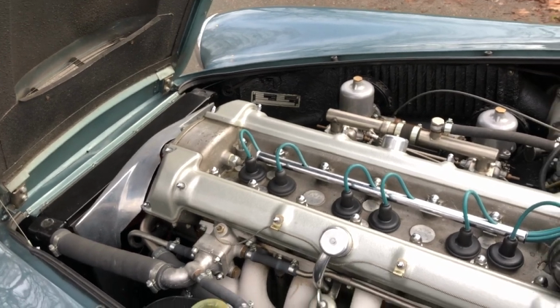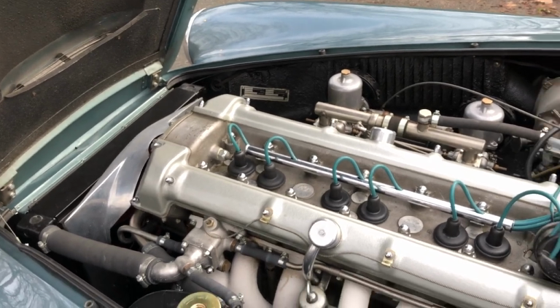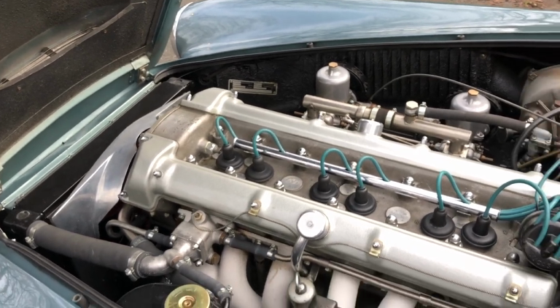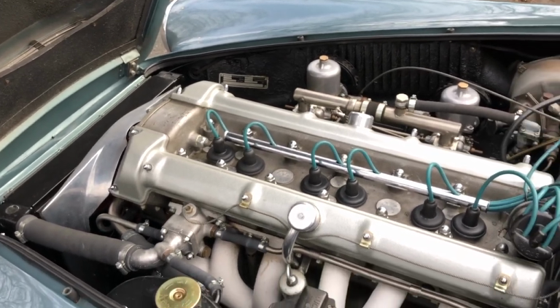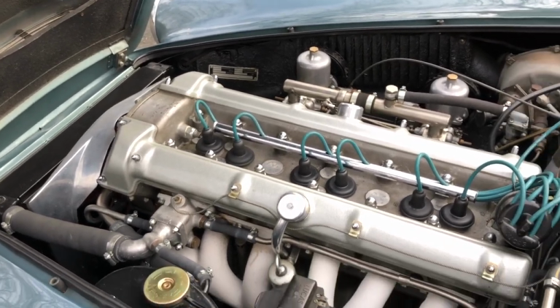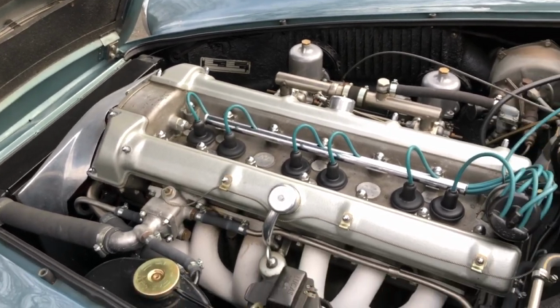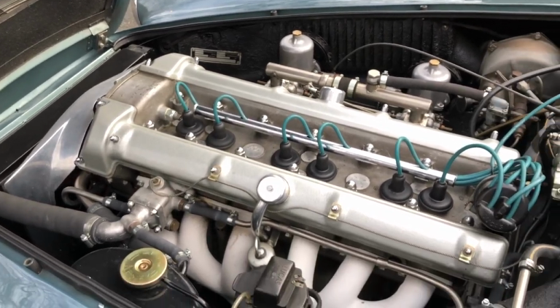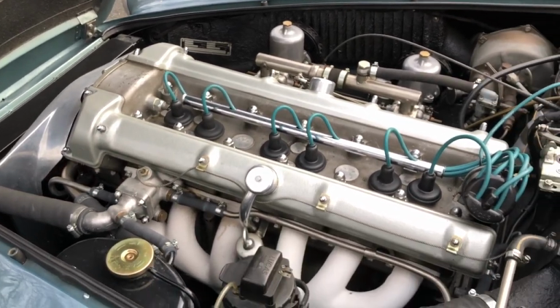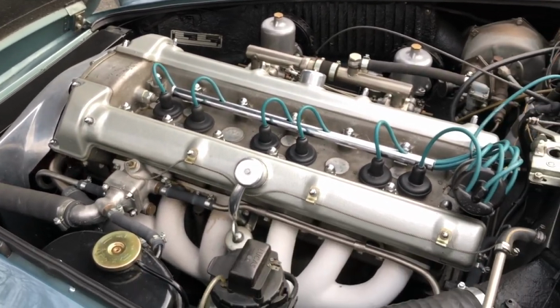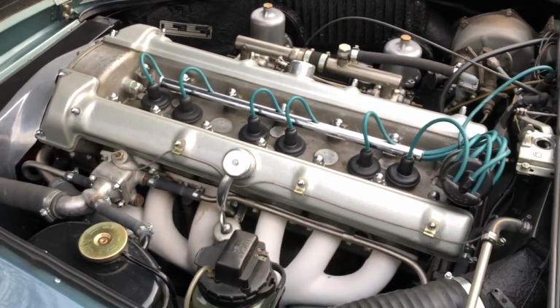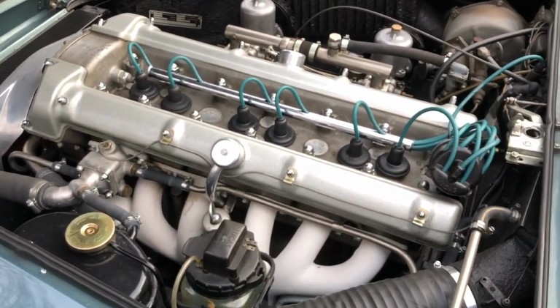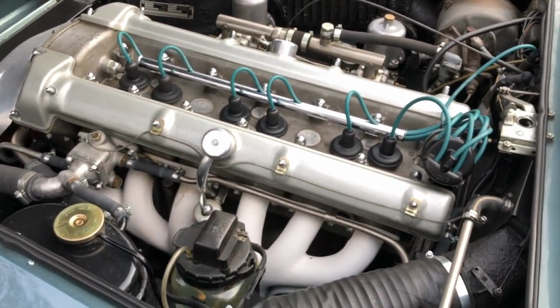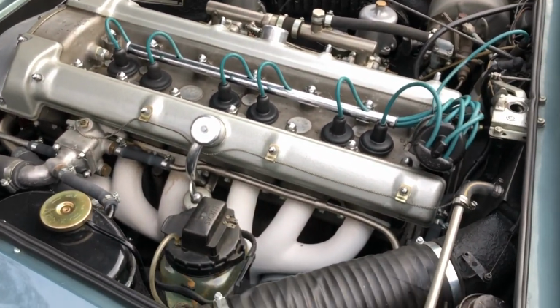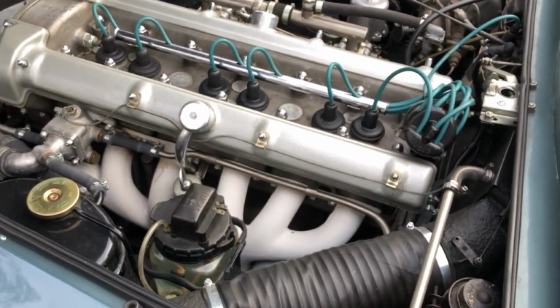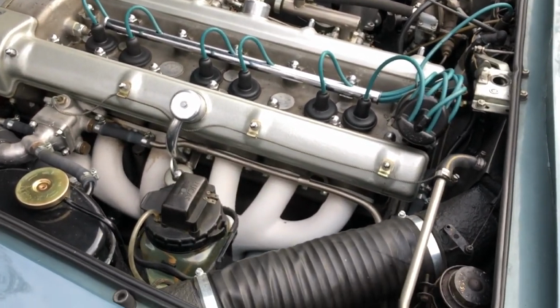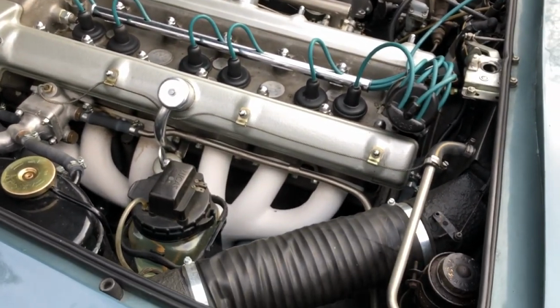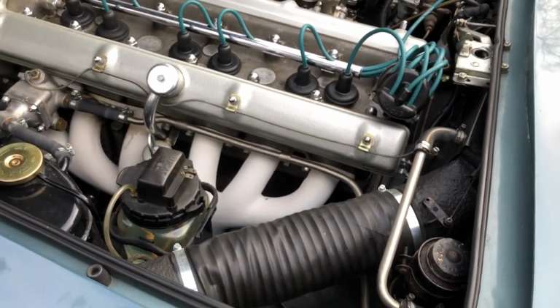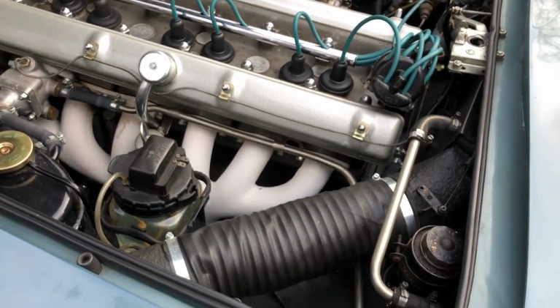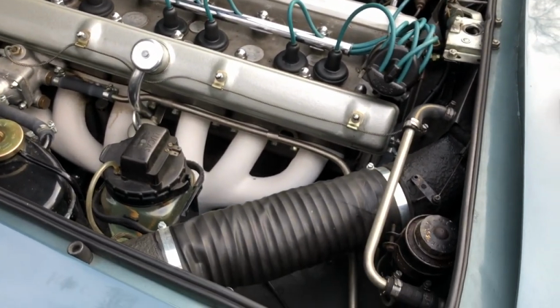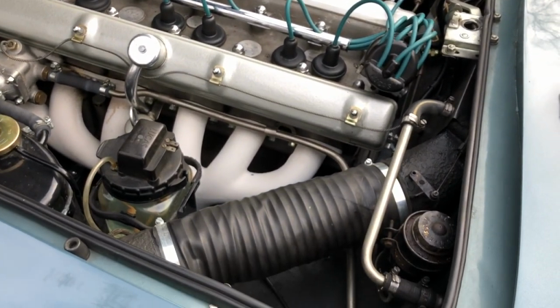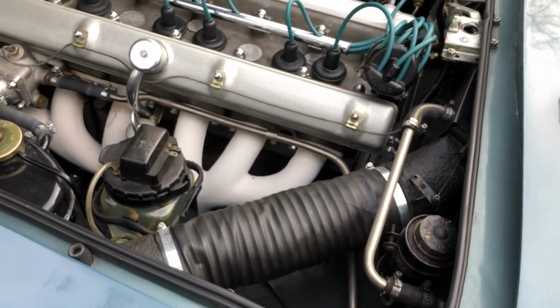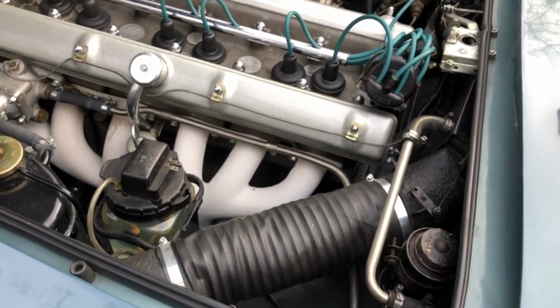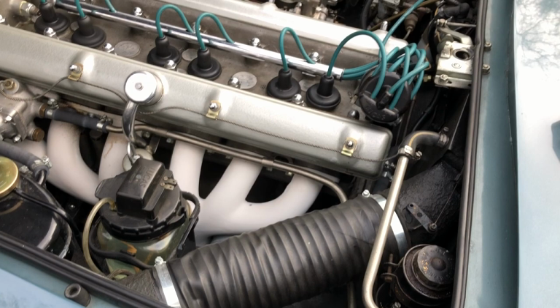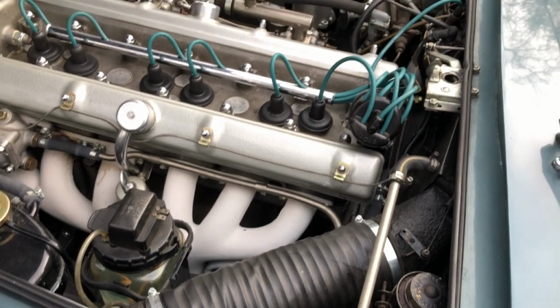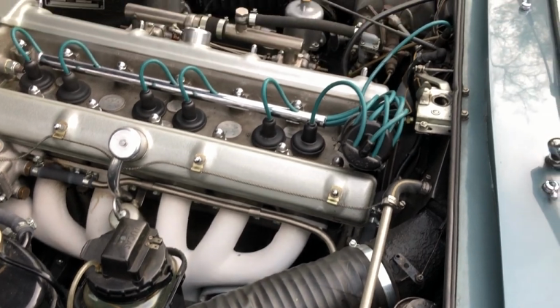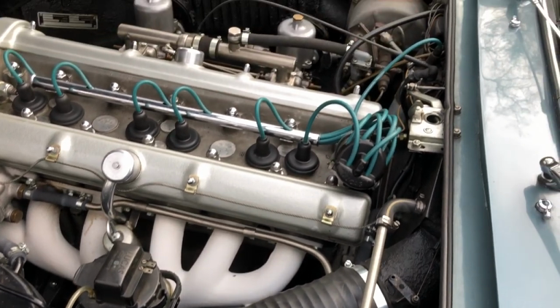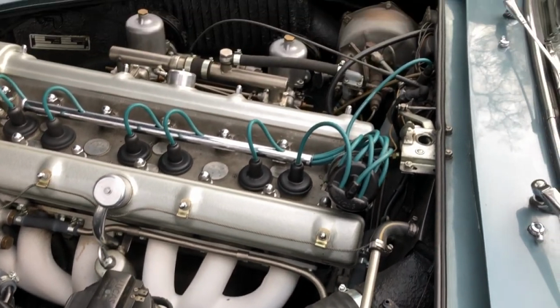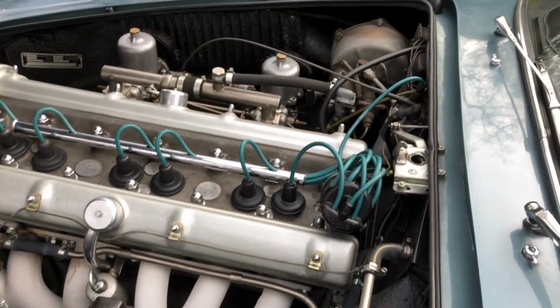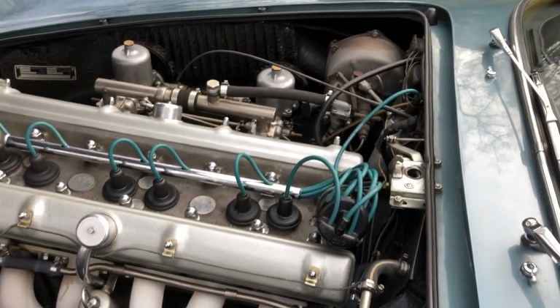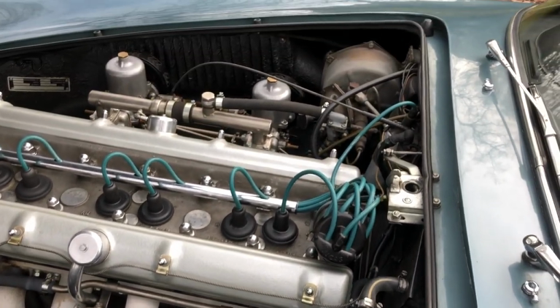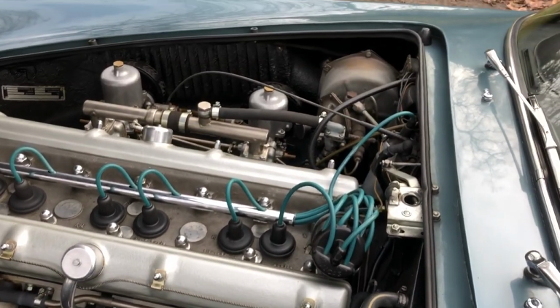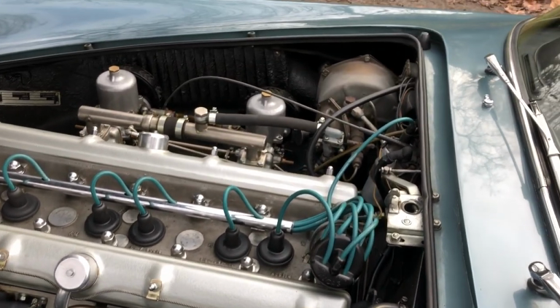There she is — lovely, lovely beast. Six-cylinder, with a brand new exhaust manifold there, as you can see.